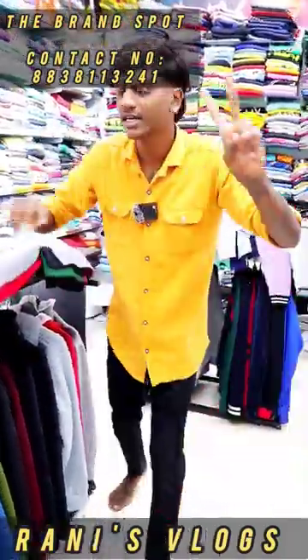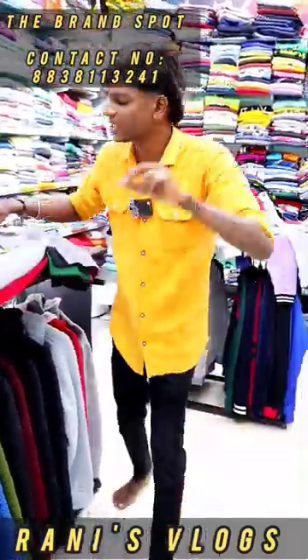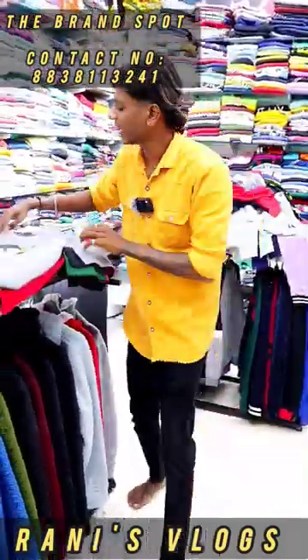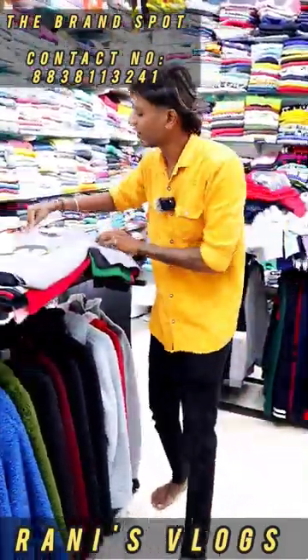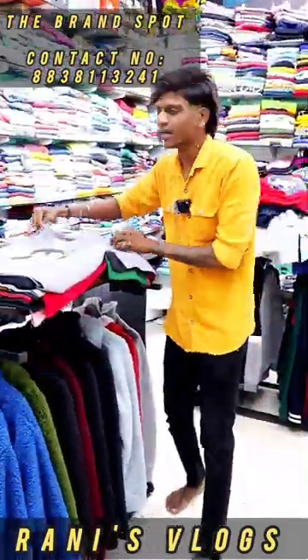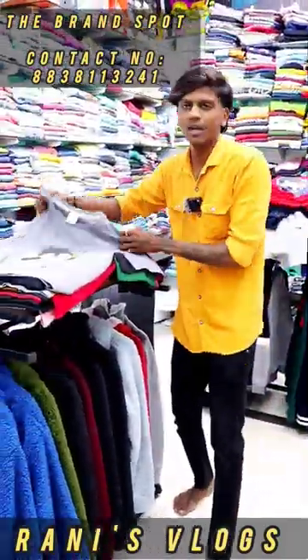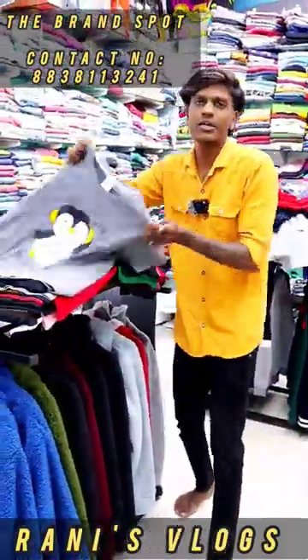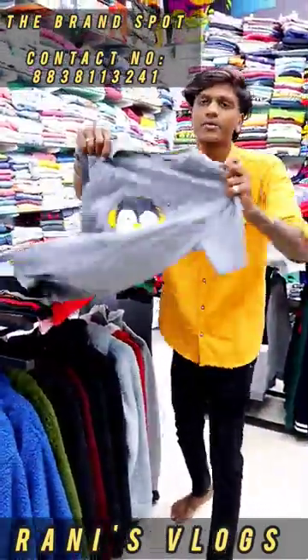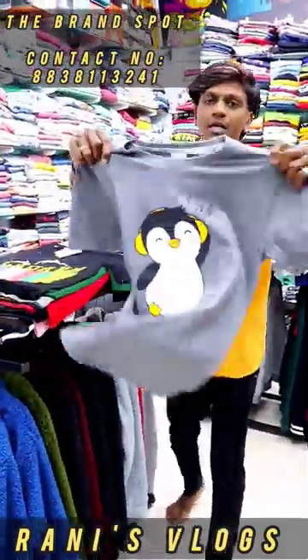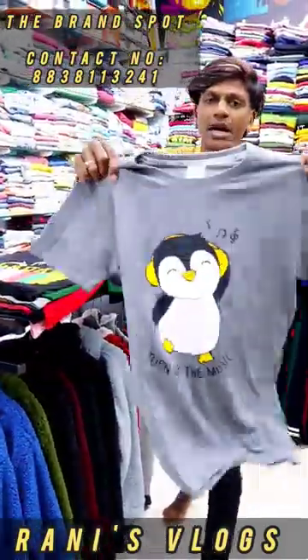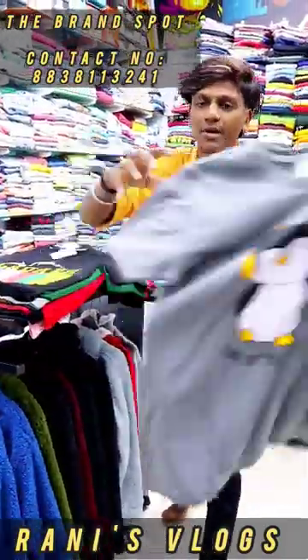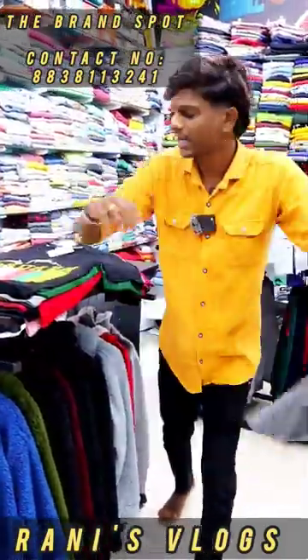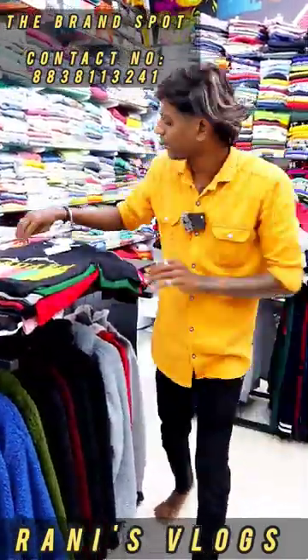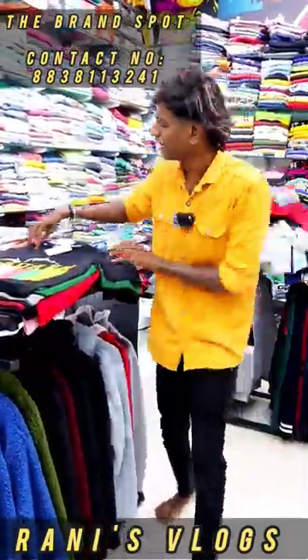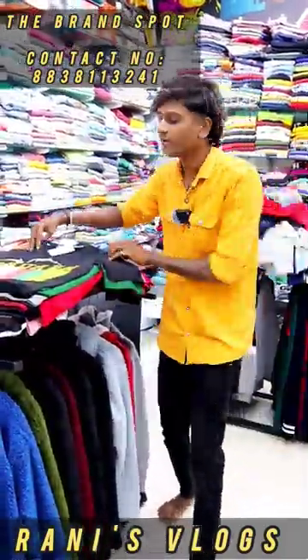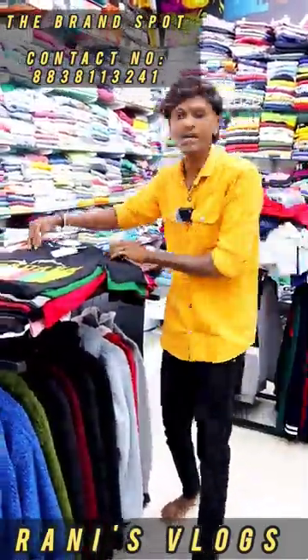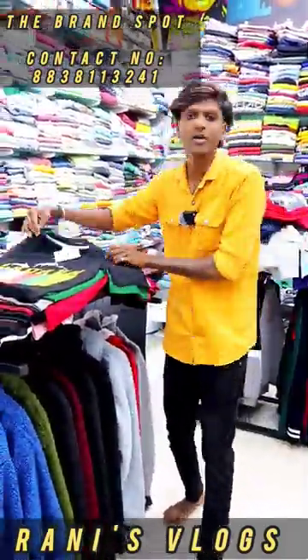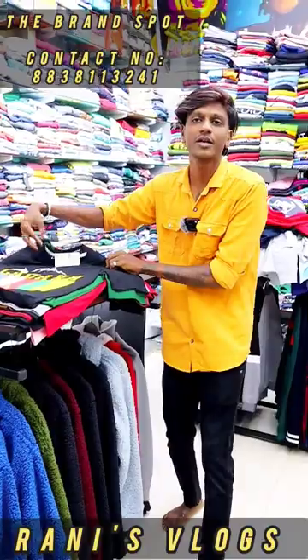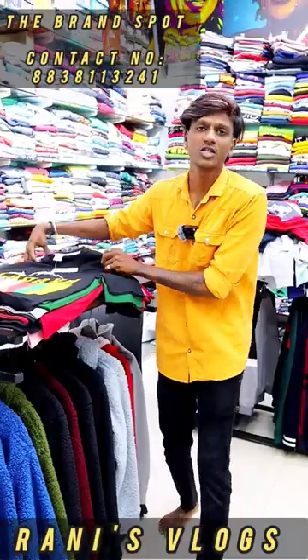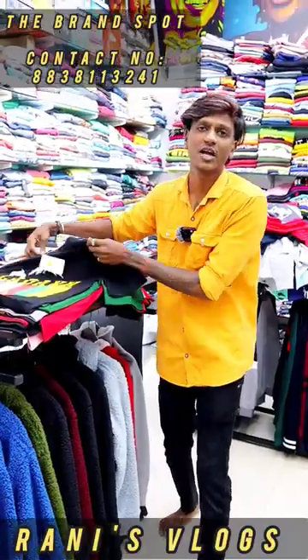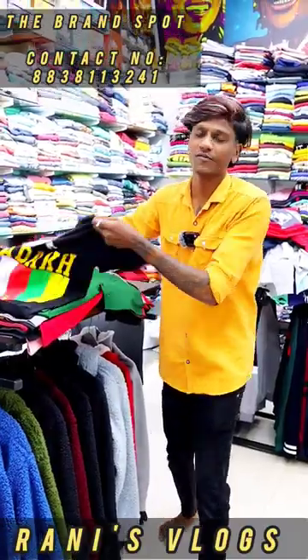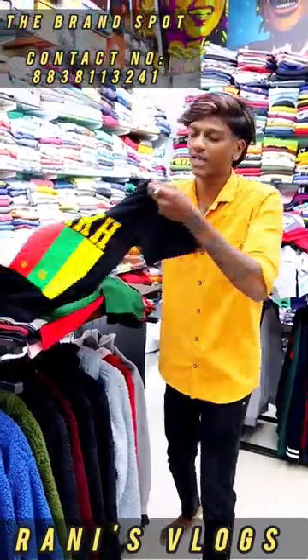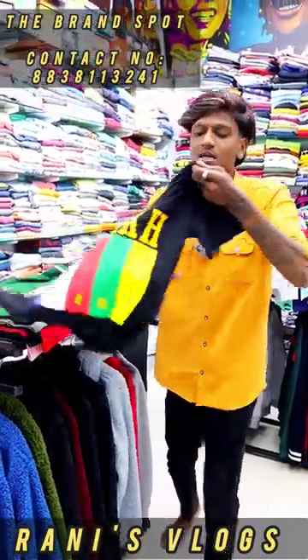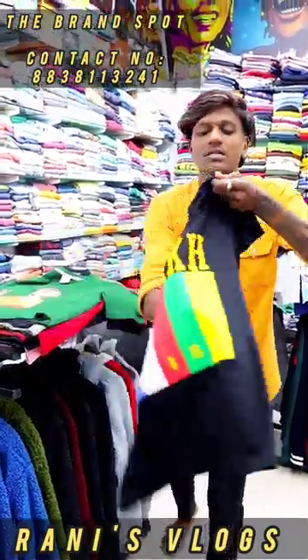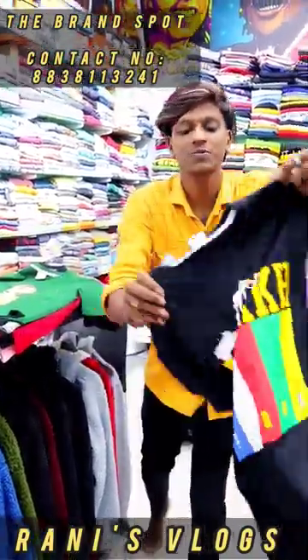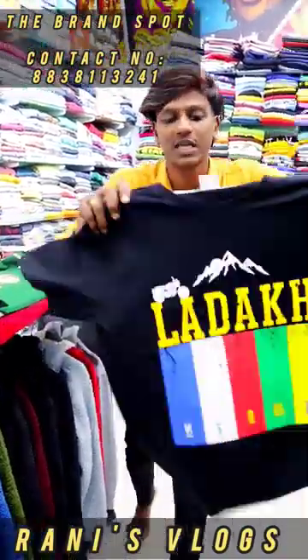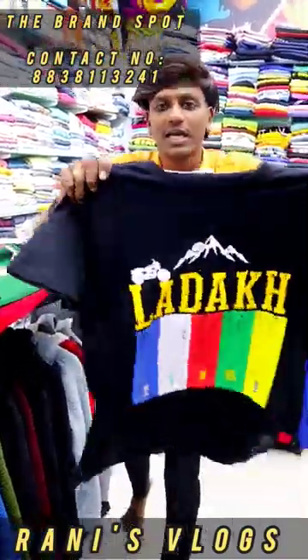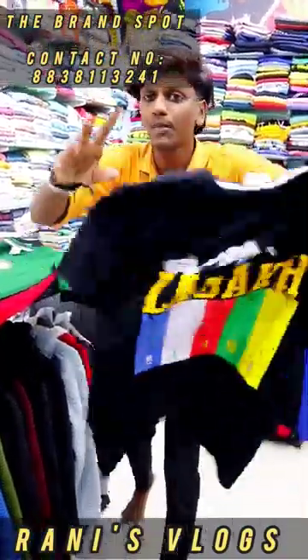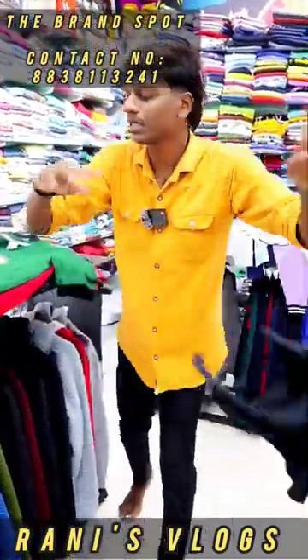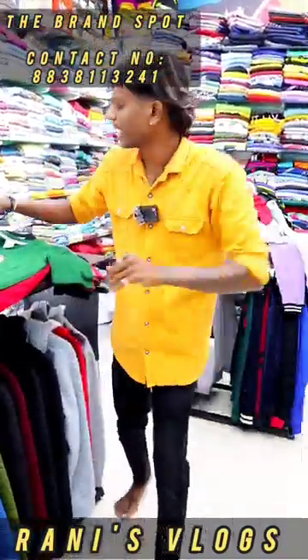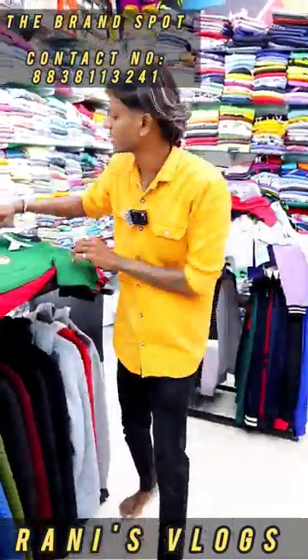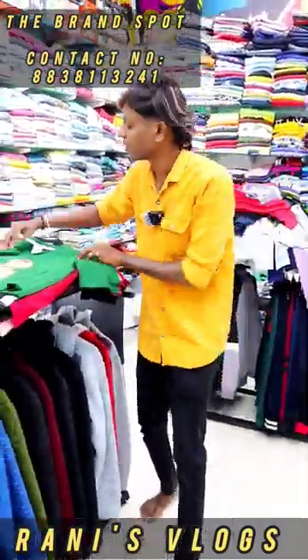You can get t-shirts with front print and back print. It's 550. It's available in M or XL.